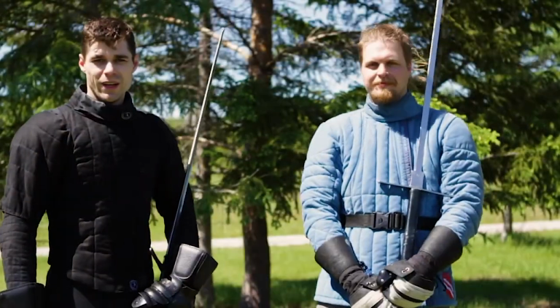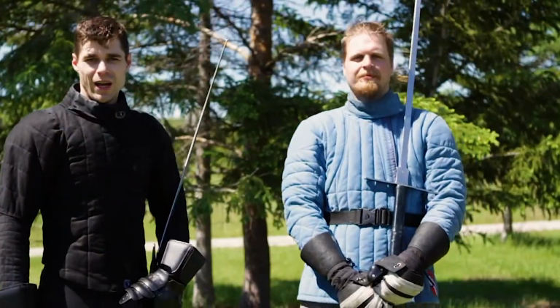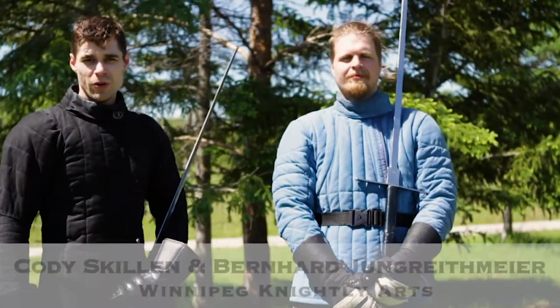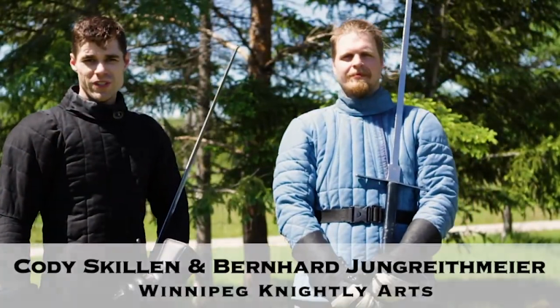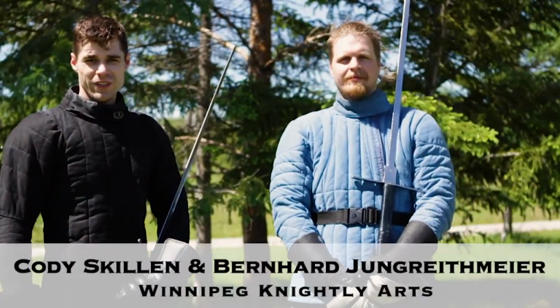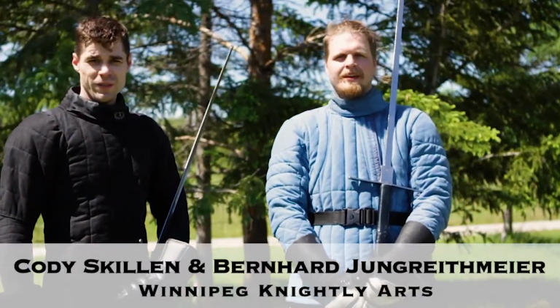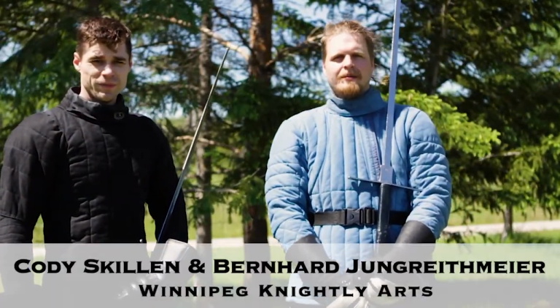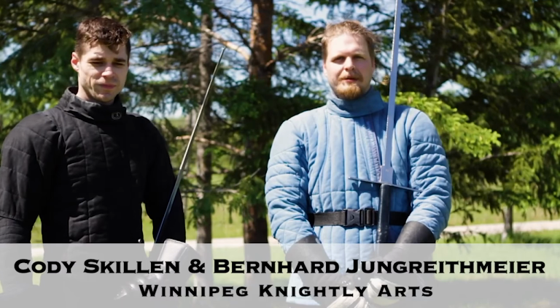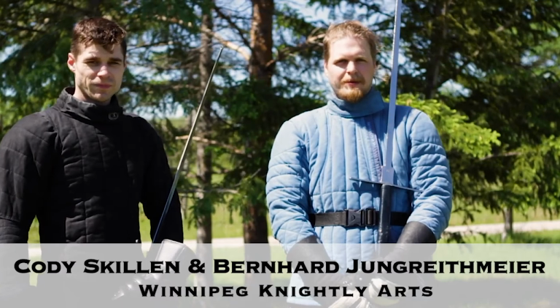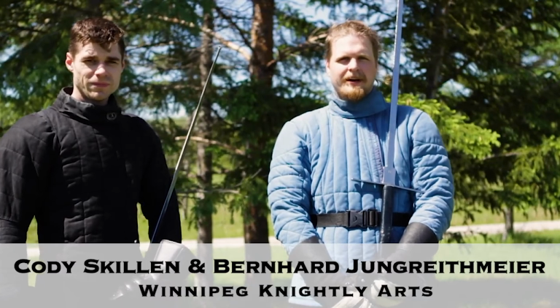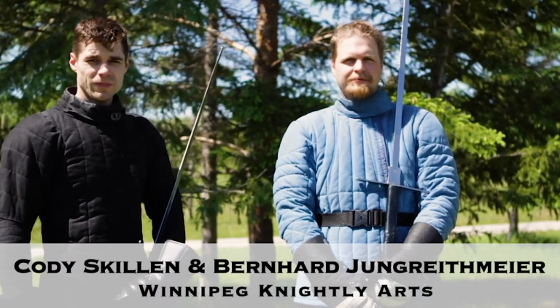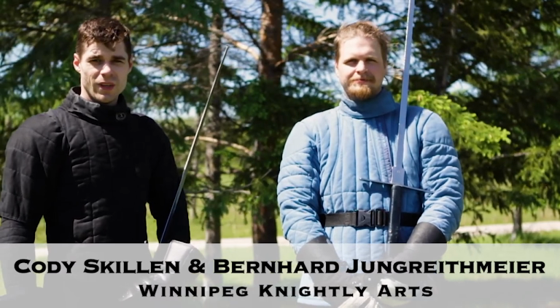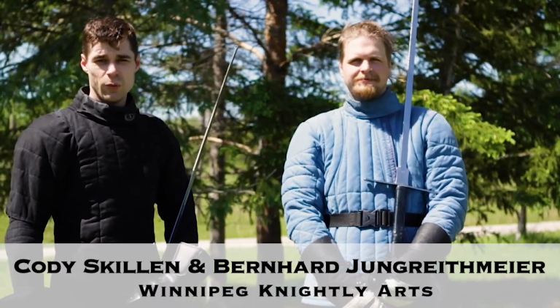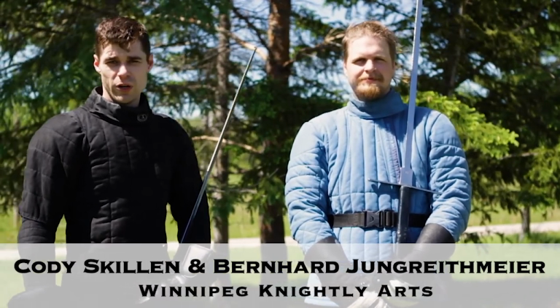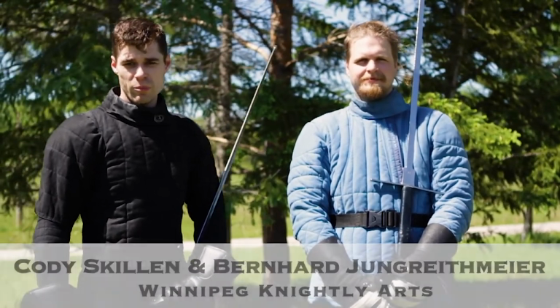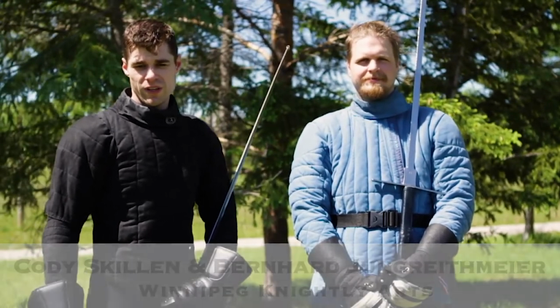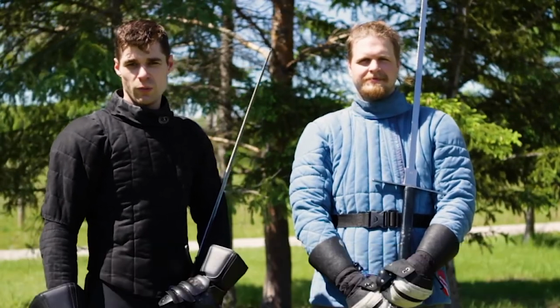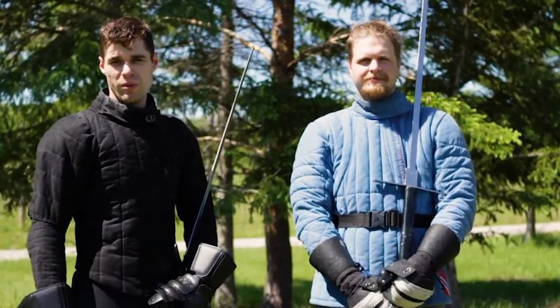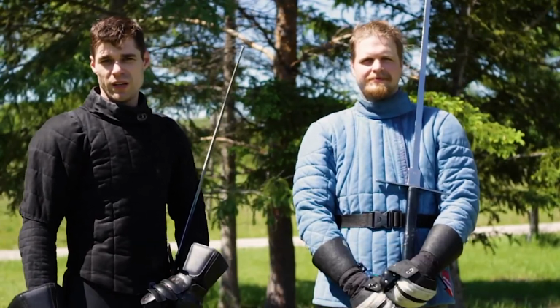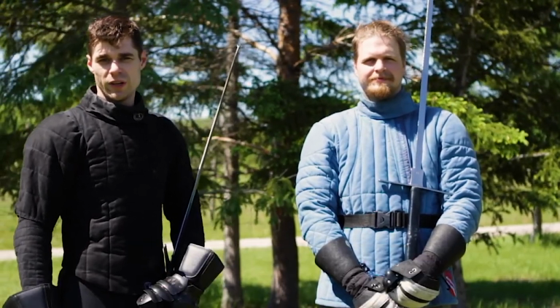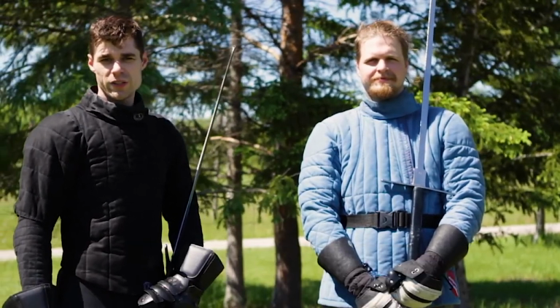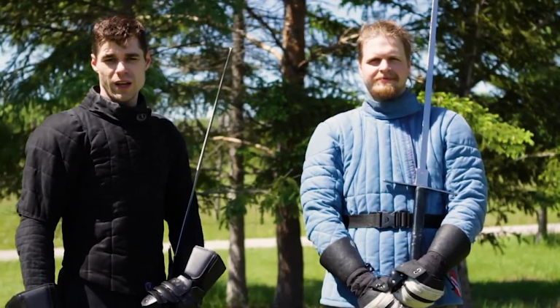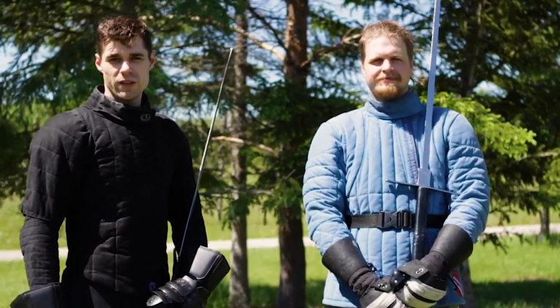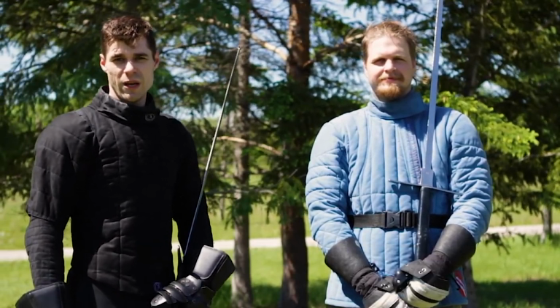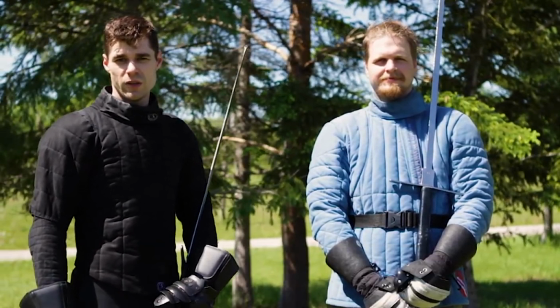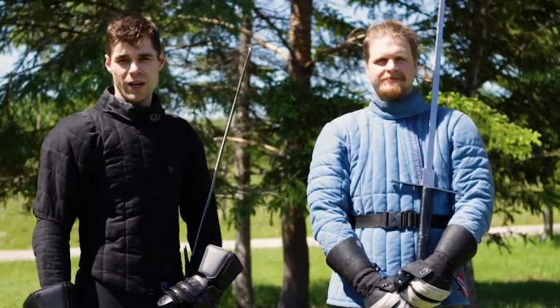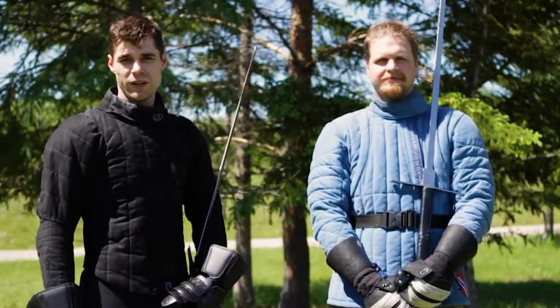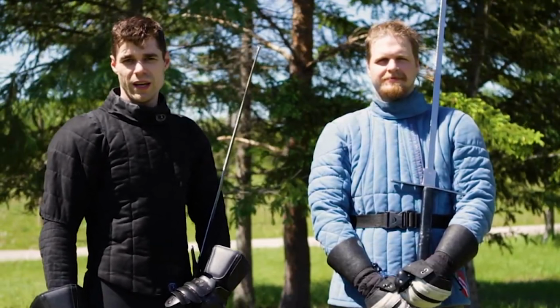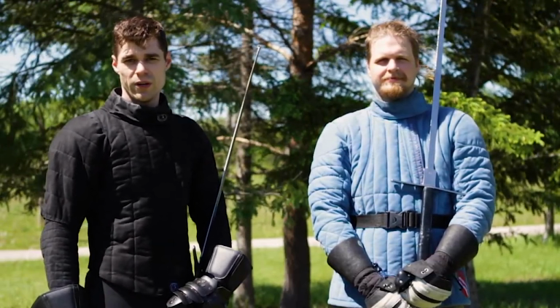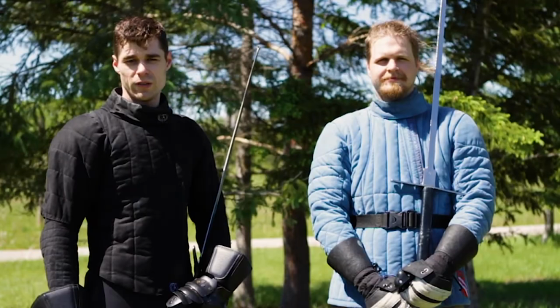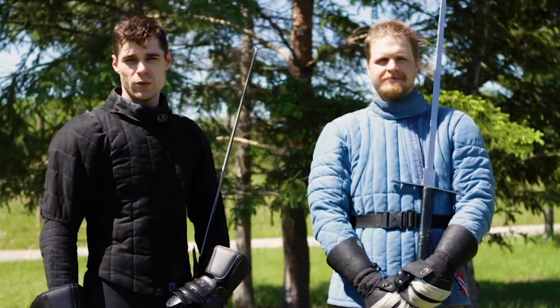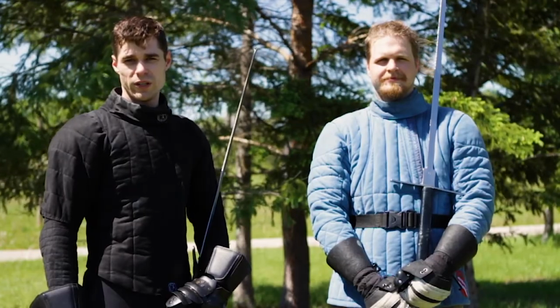I'm Cody Skillen. My name is Bernhard. And we're here representing Winnipeg Nightly Arts at the Manitoba Highland Gathering 2020.